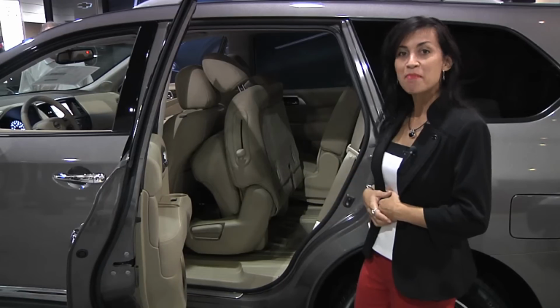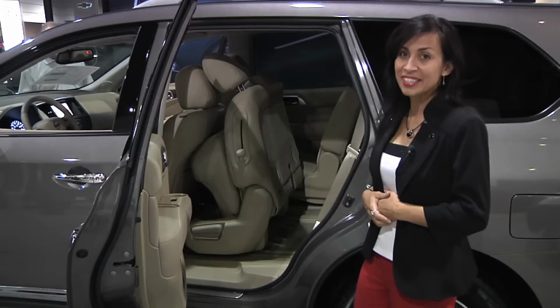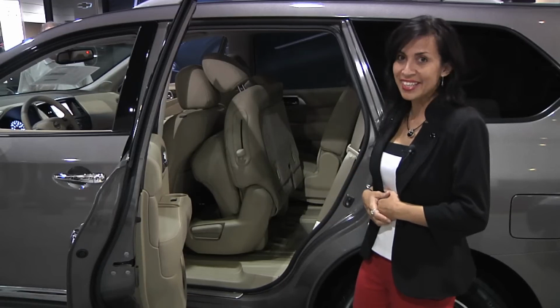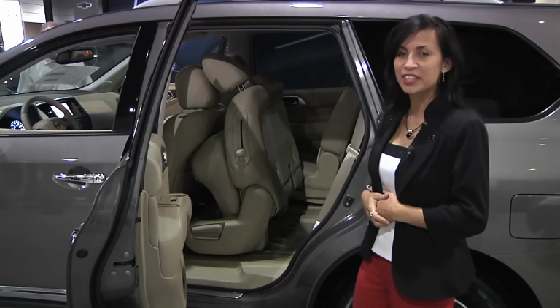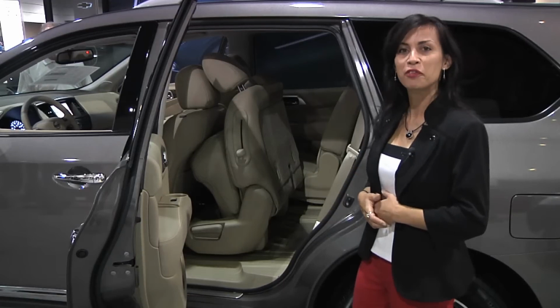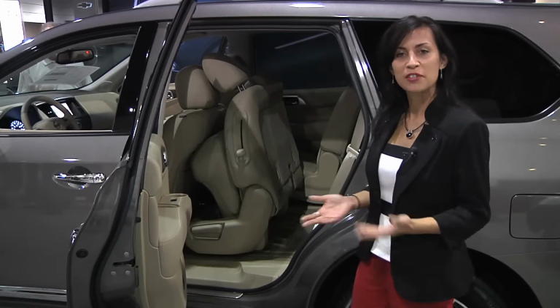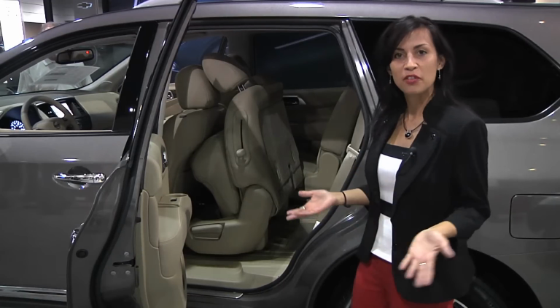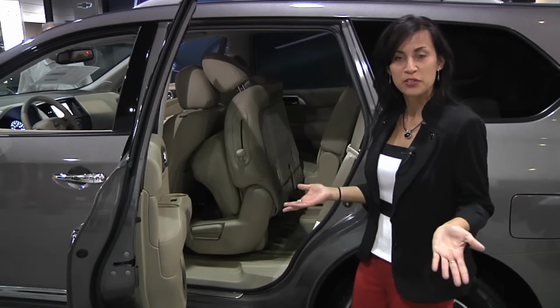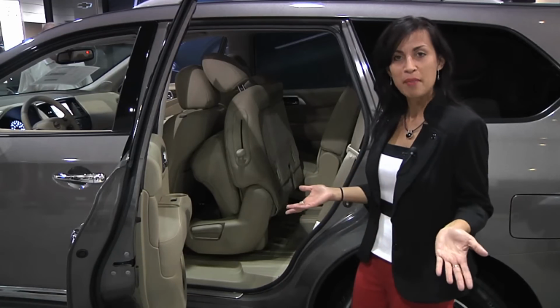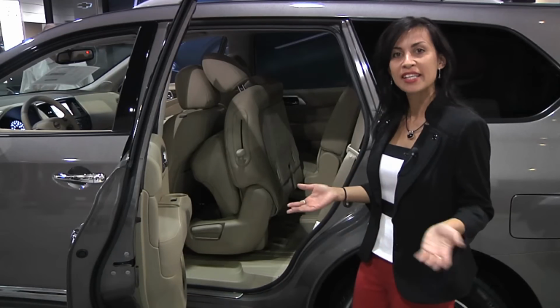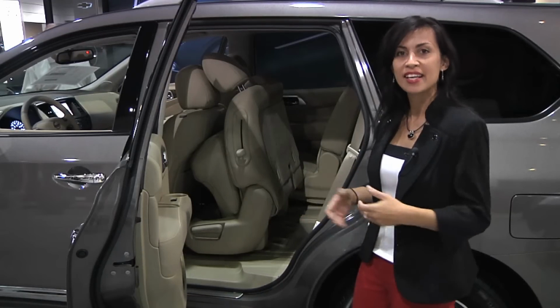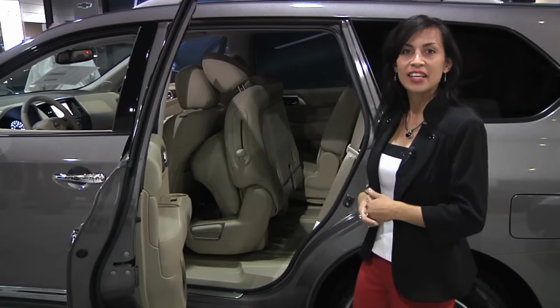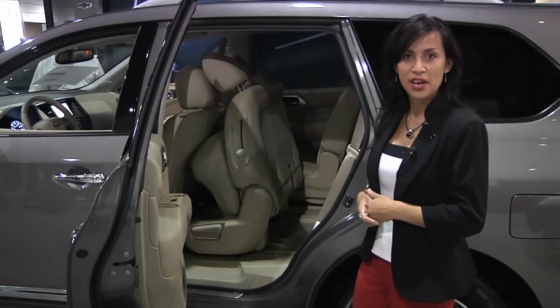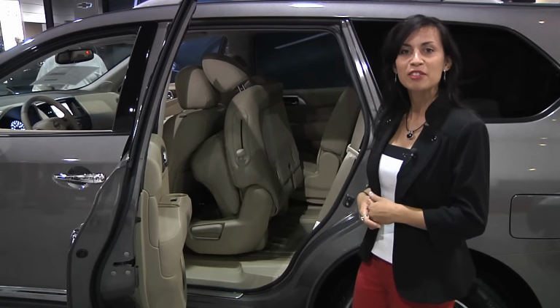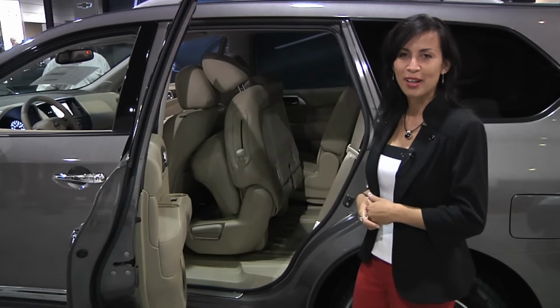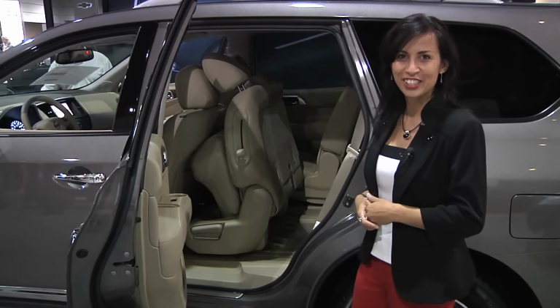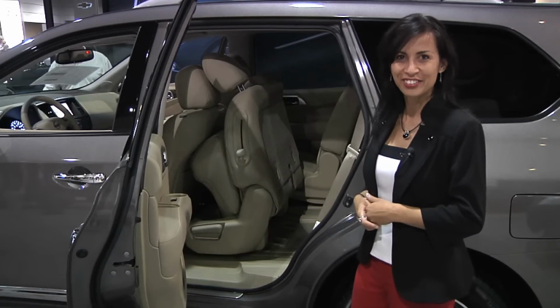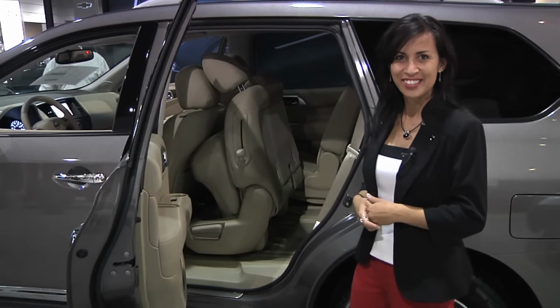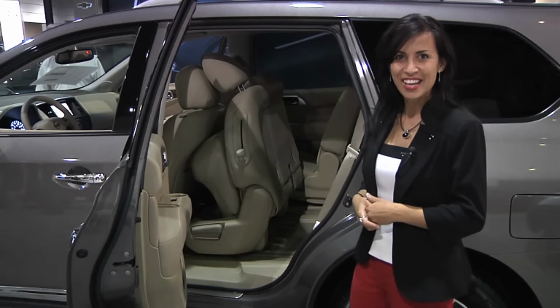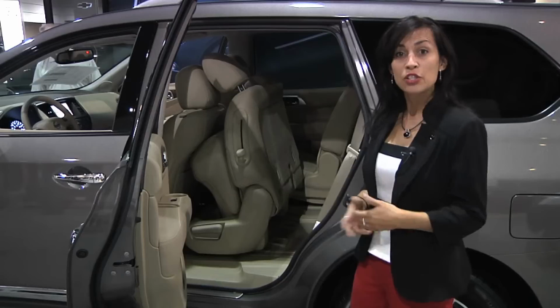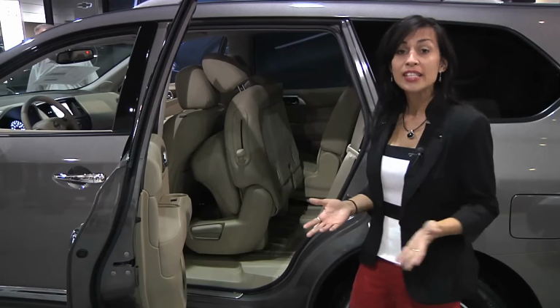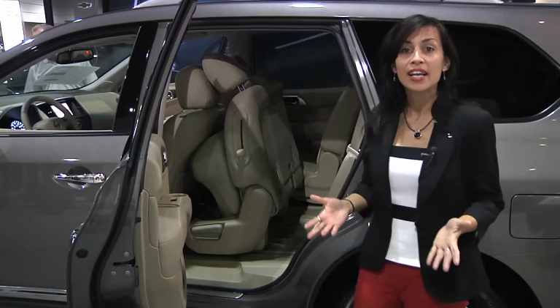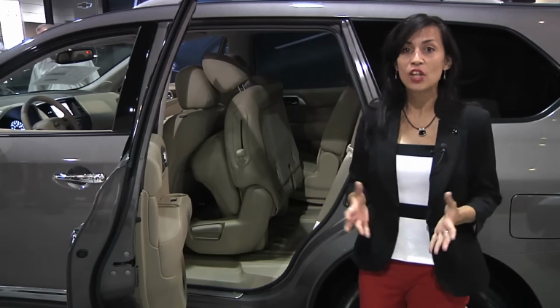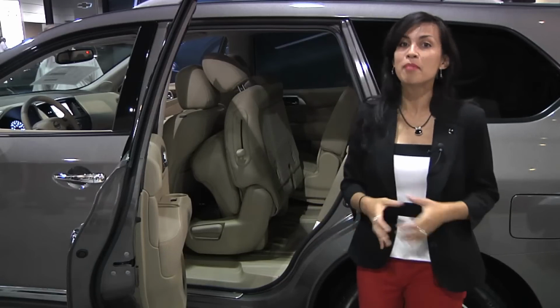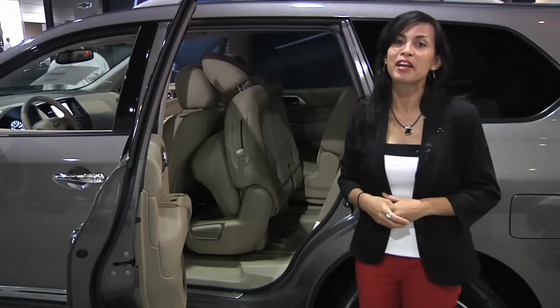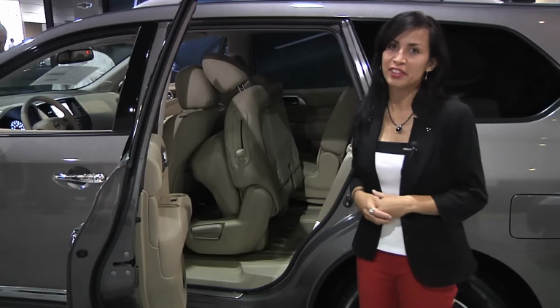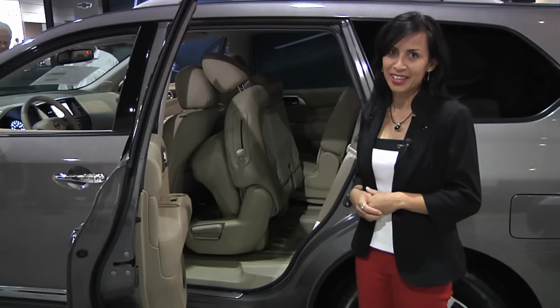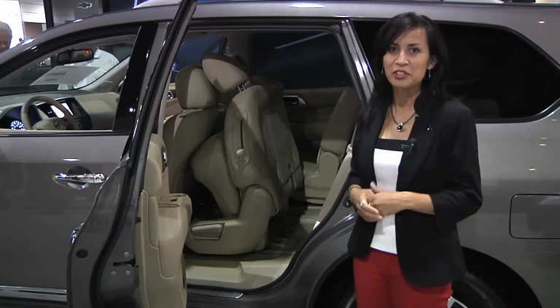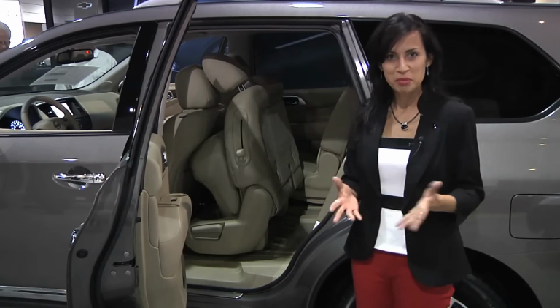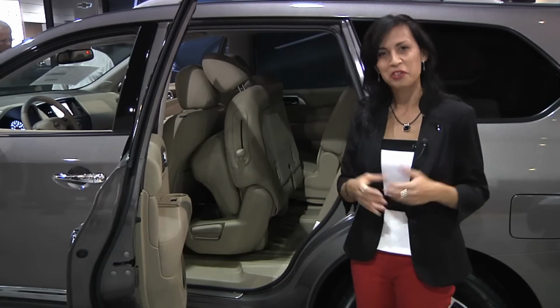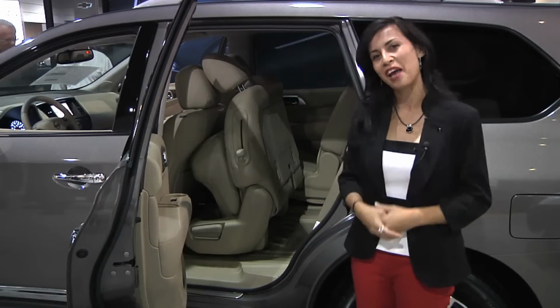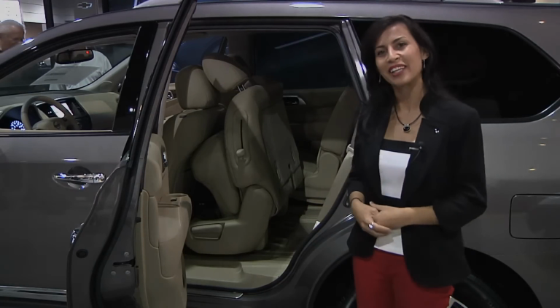That makes it easier for those families that do have smaller children. So Nissan has thought about everything in terms of your family.